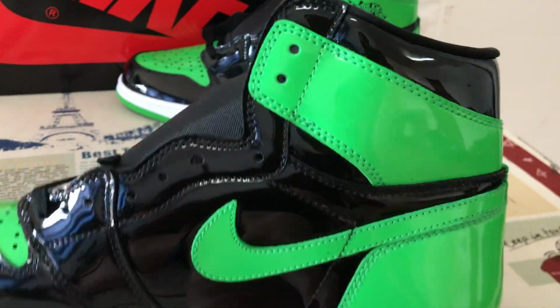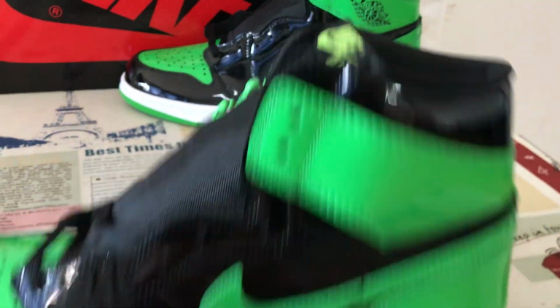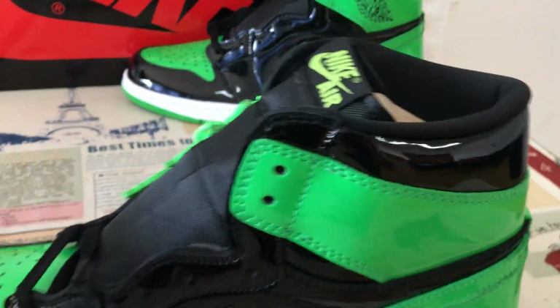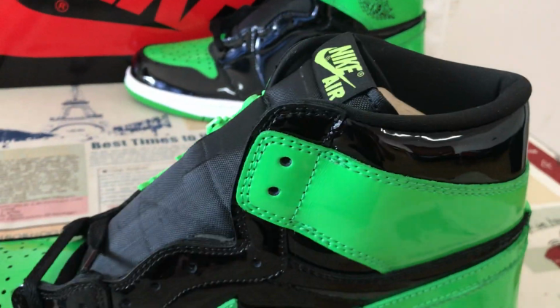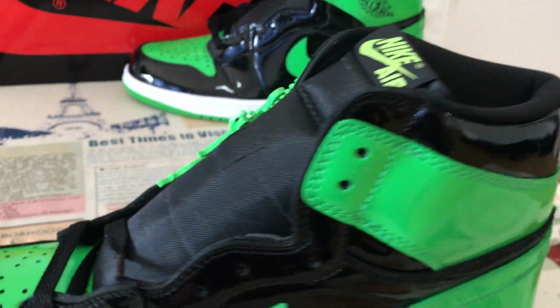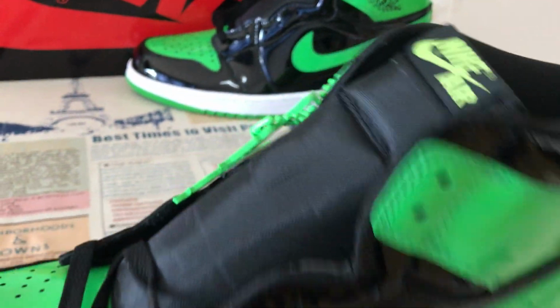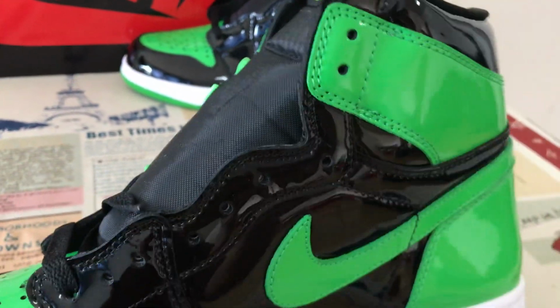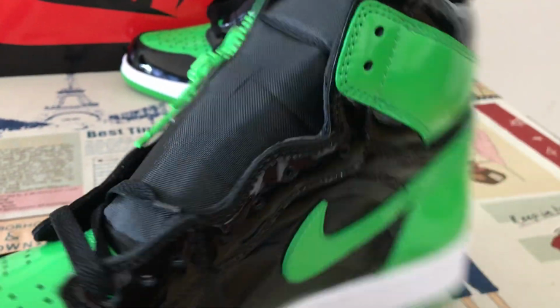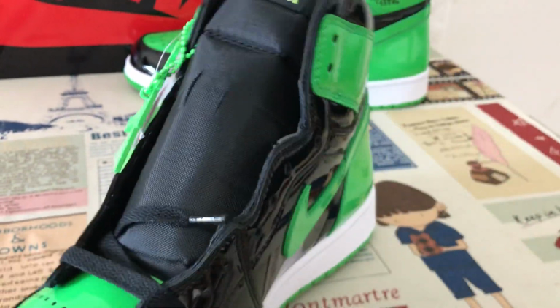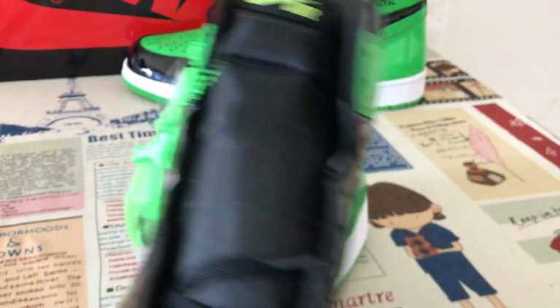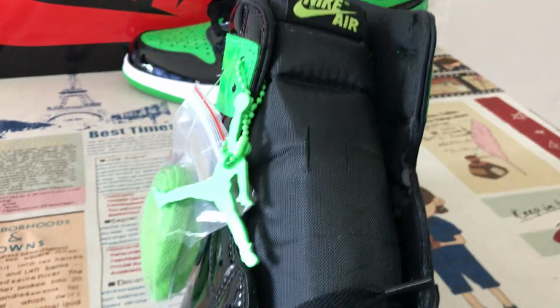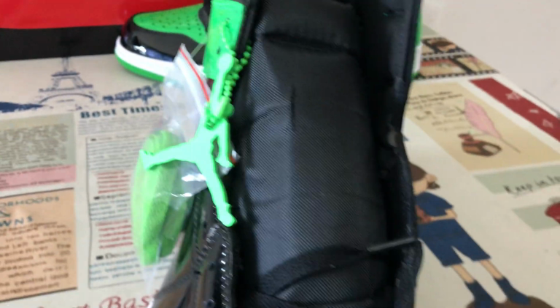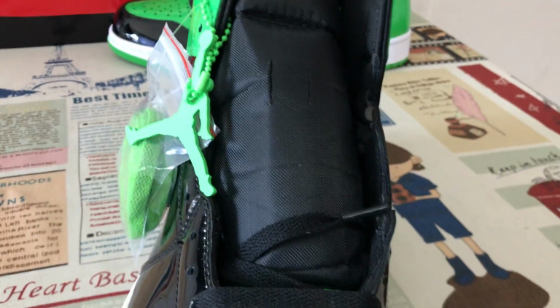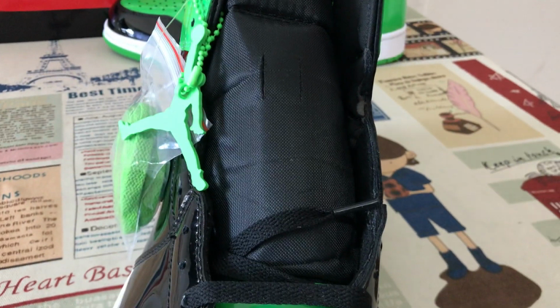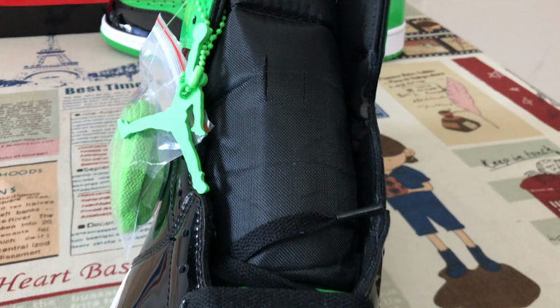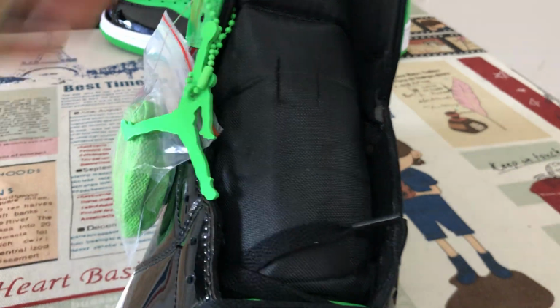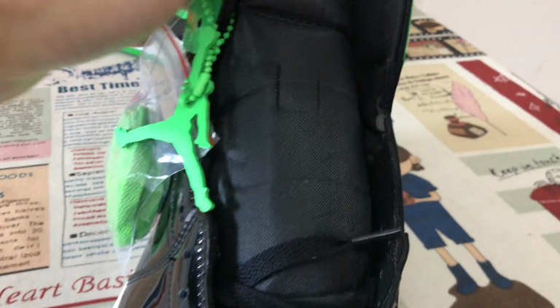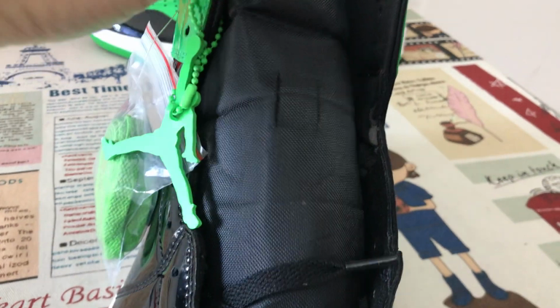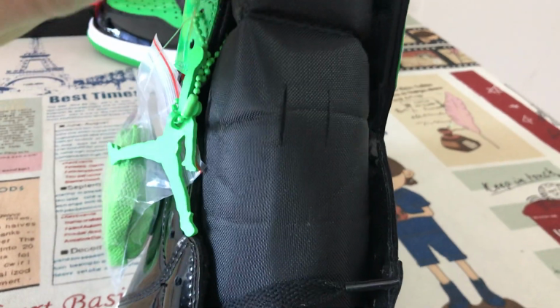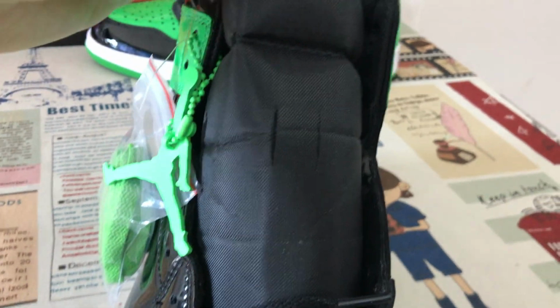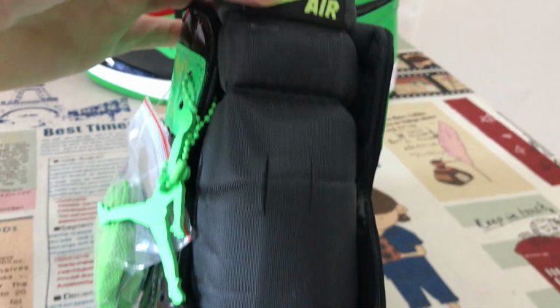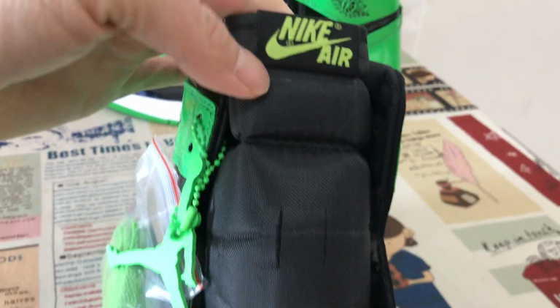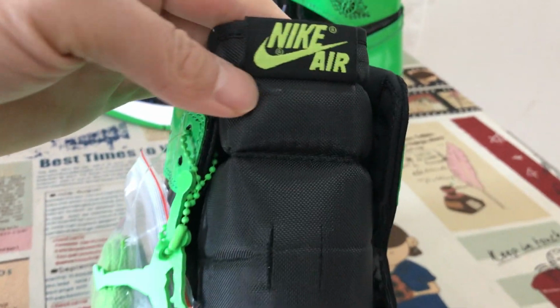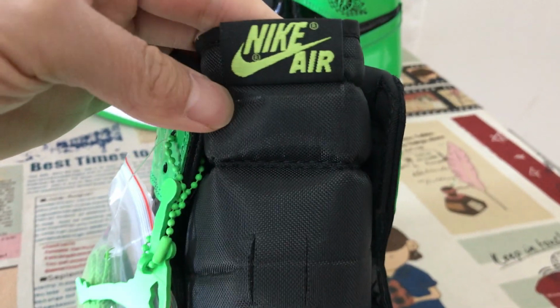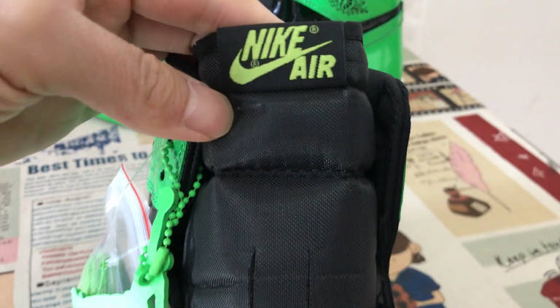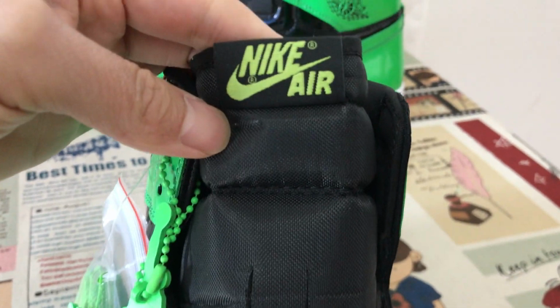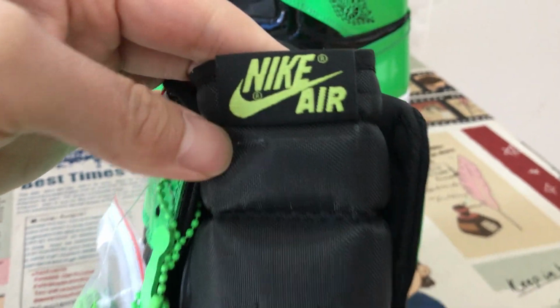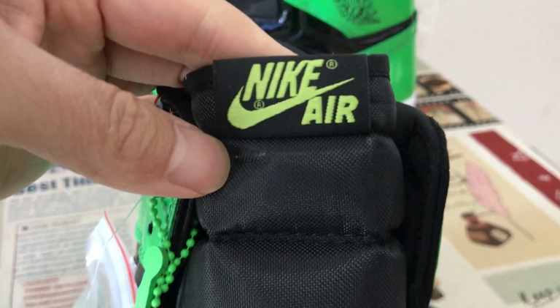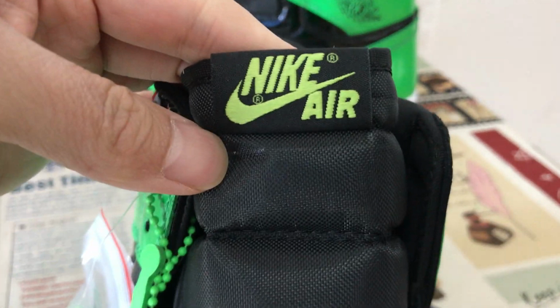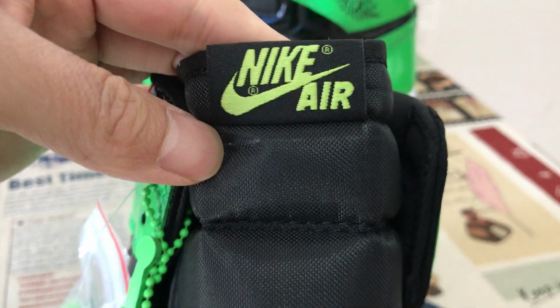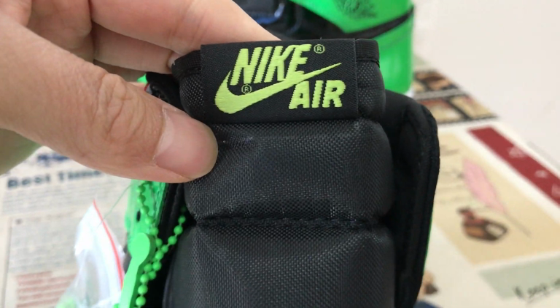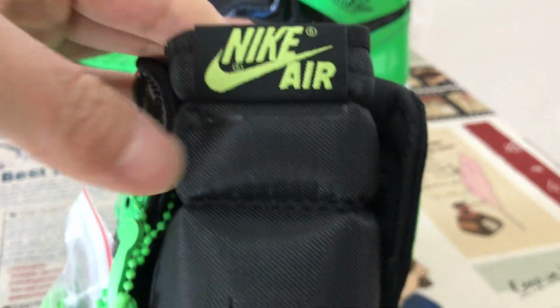The inside view. Black tone with tone label.